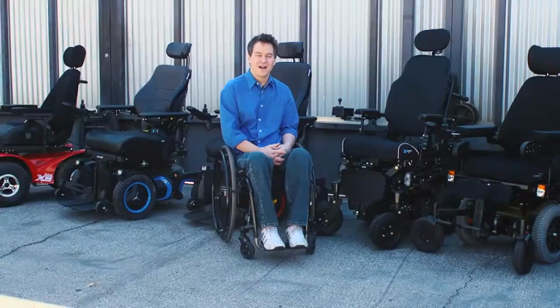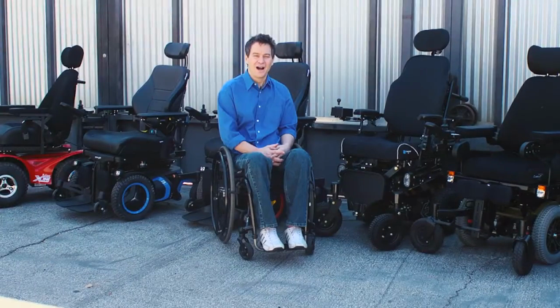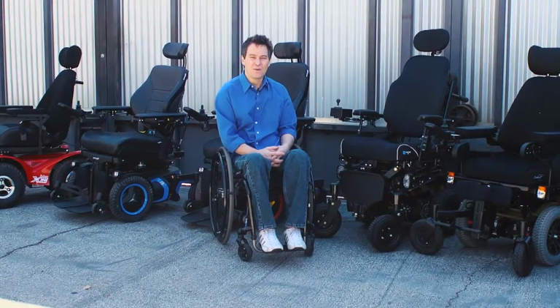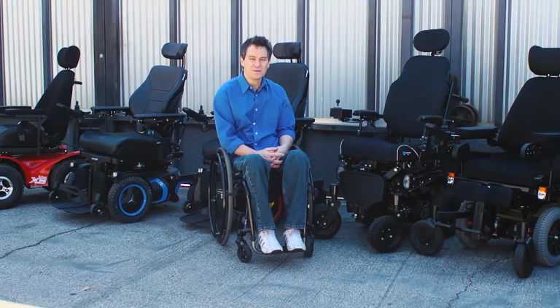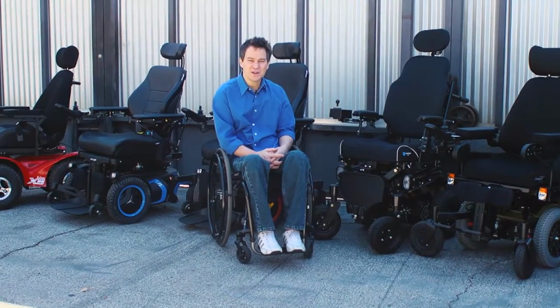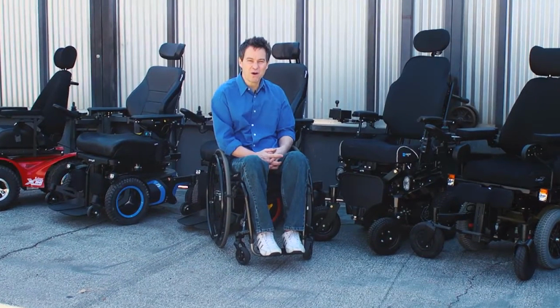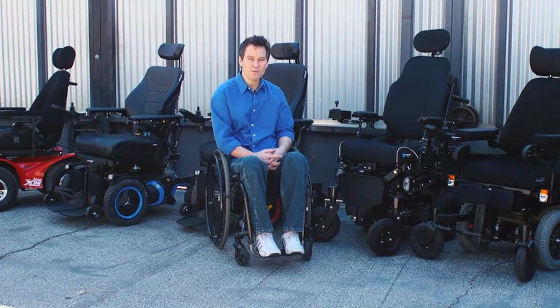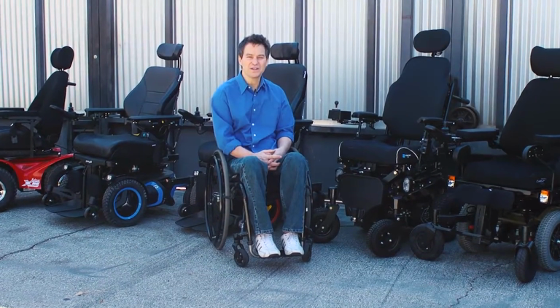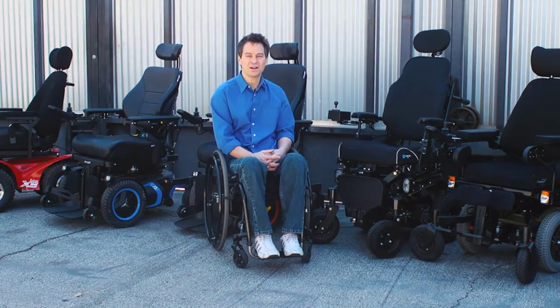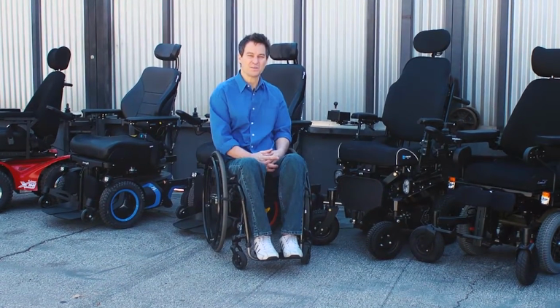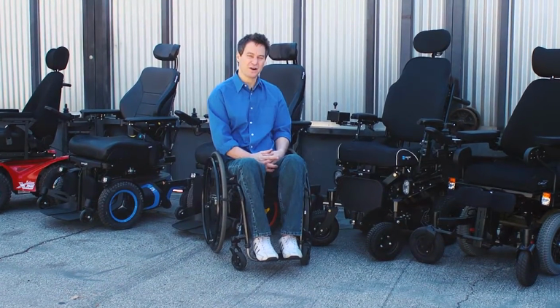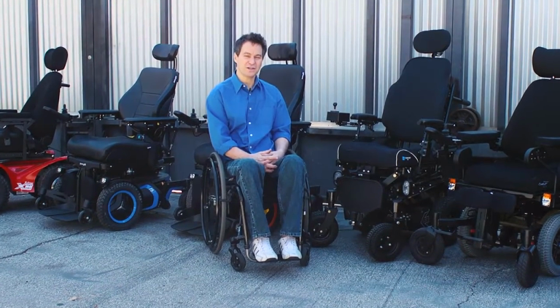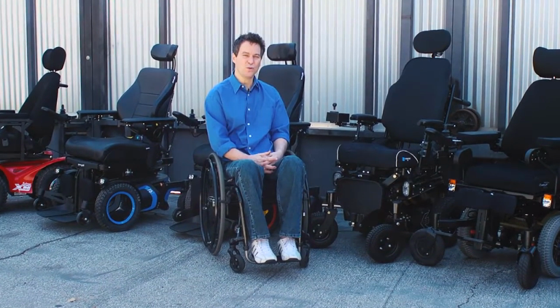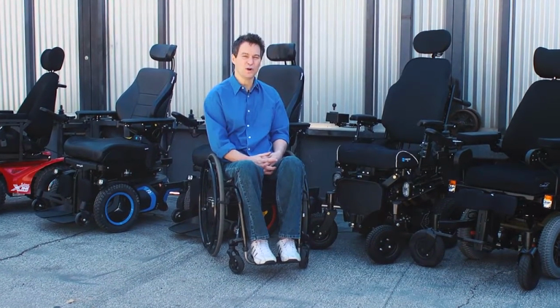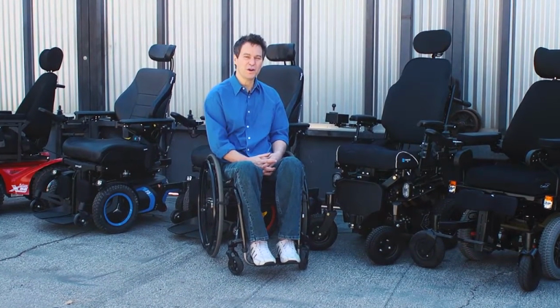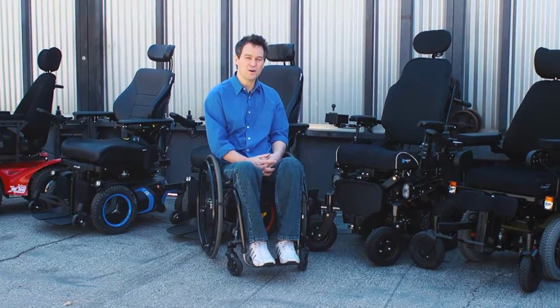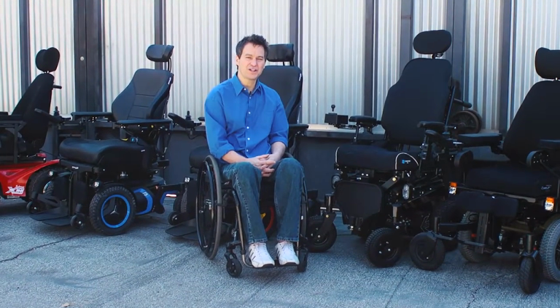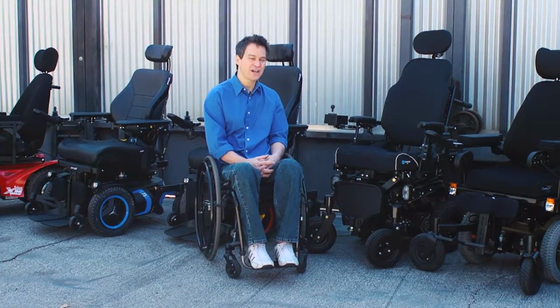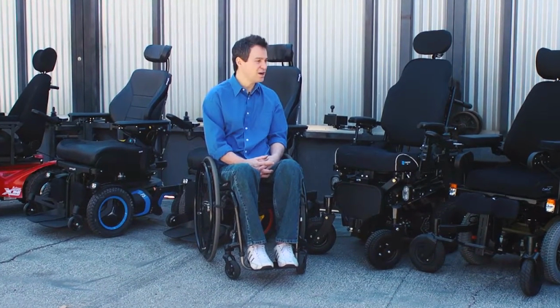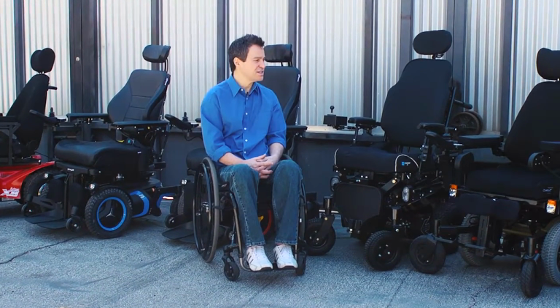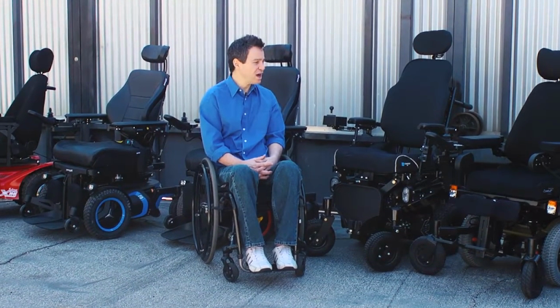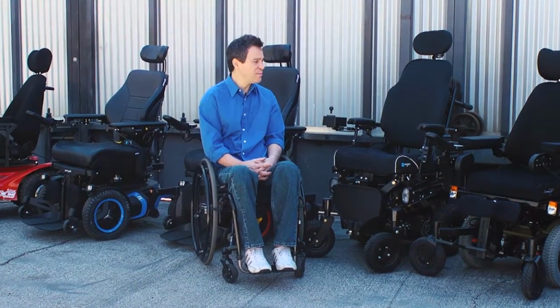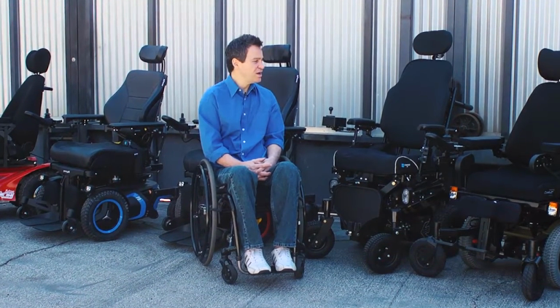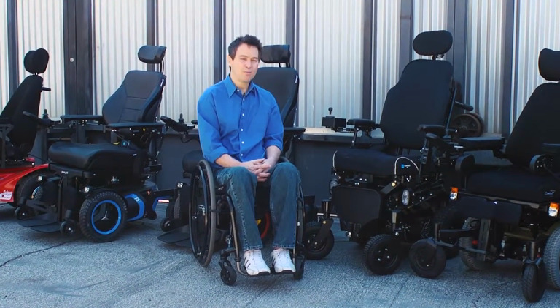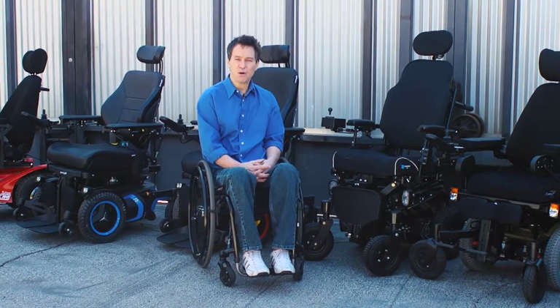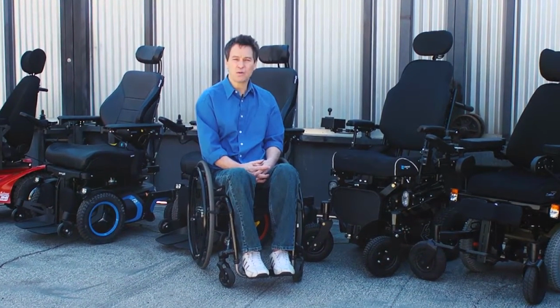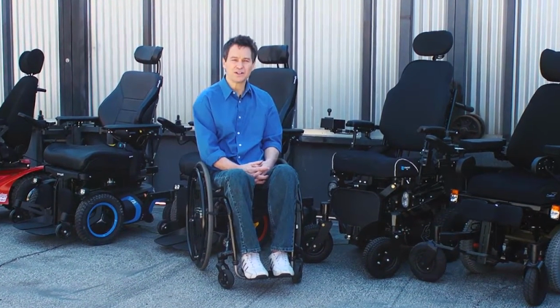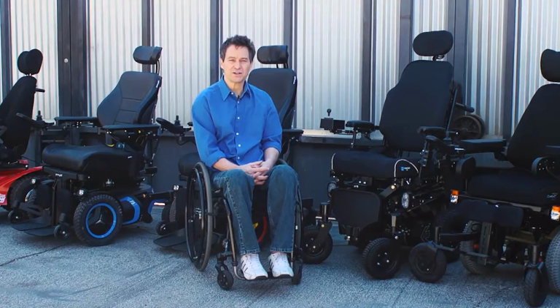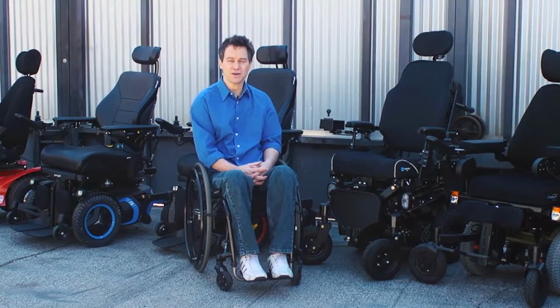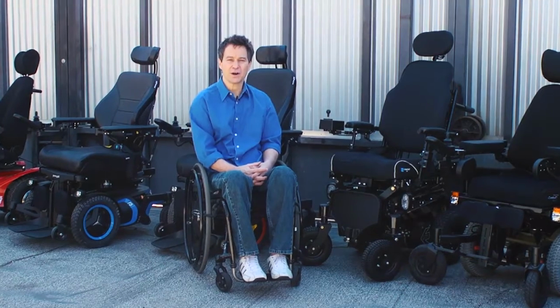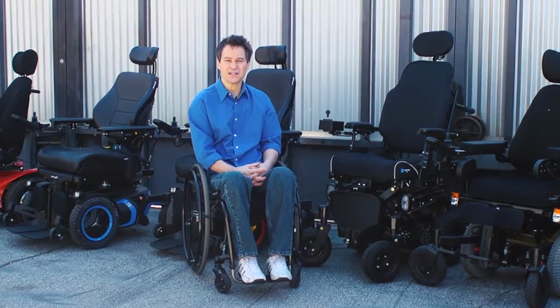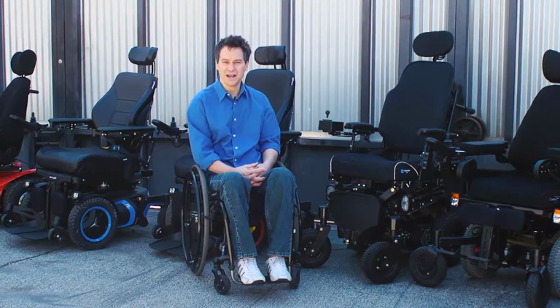Welcome to the Power Wheelchair Comparison, where we are going to check out the top power wheelchairs on the market today.